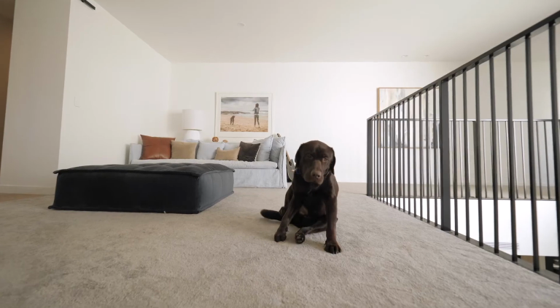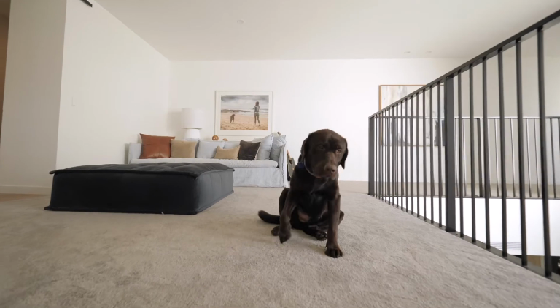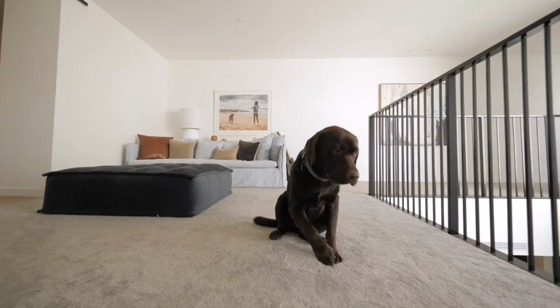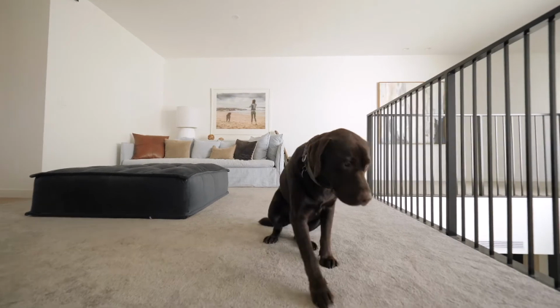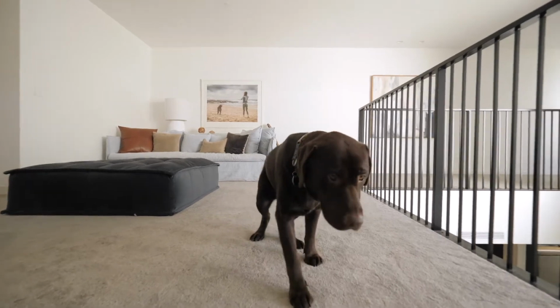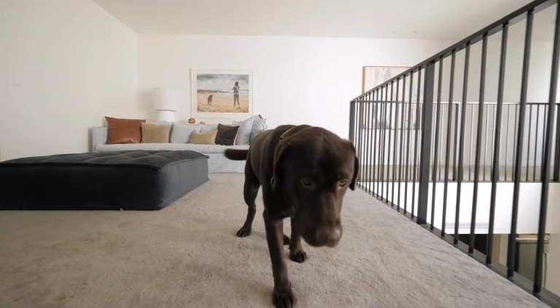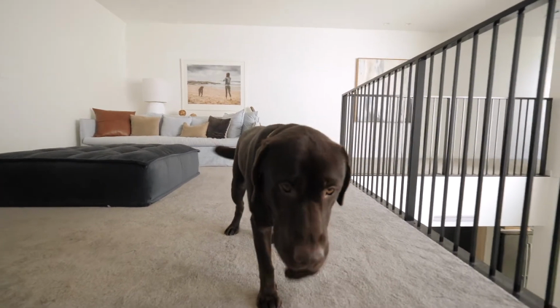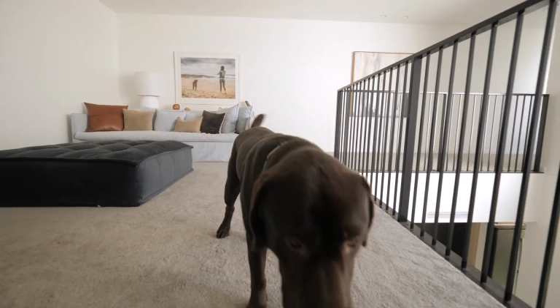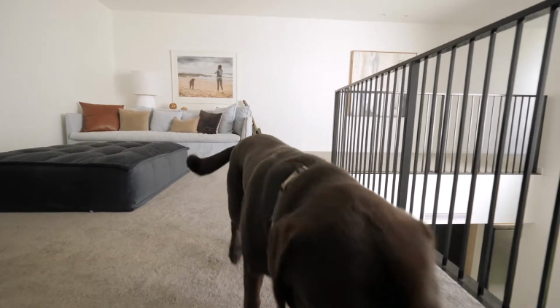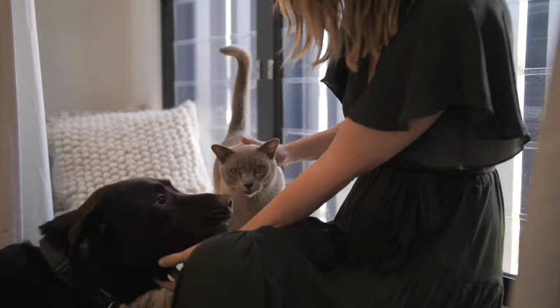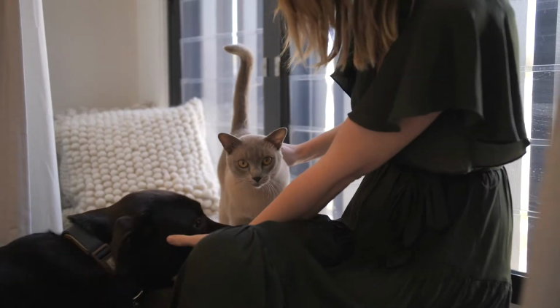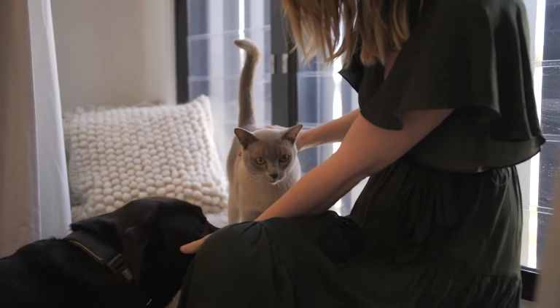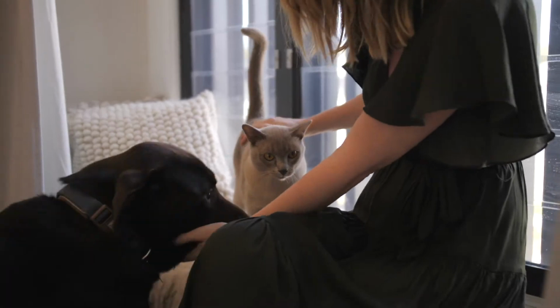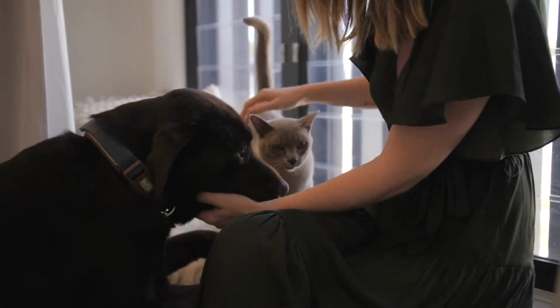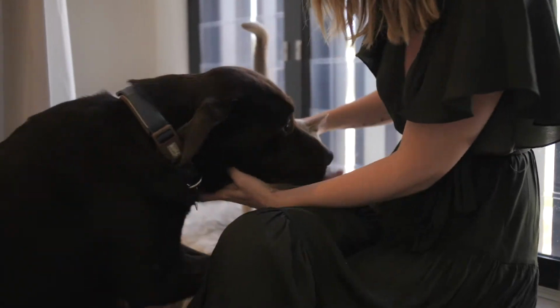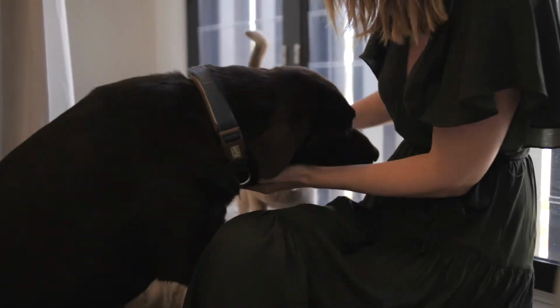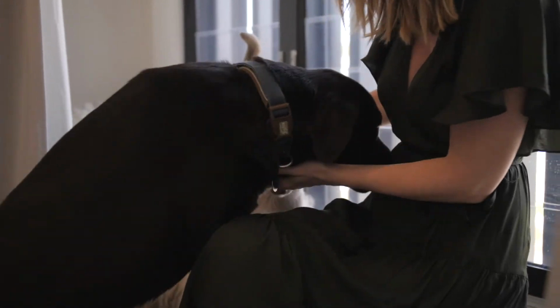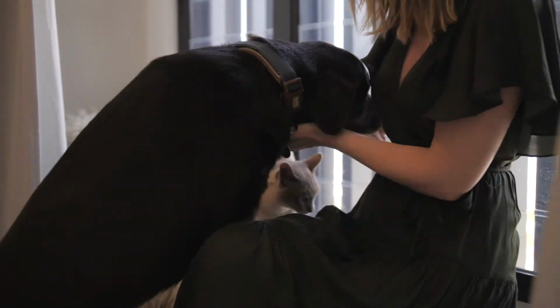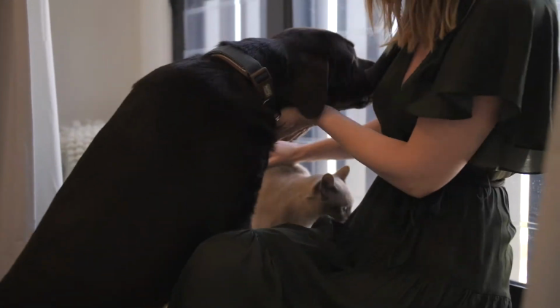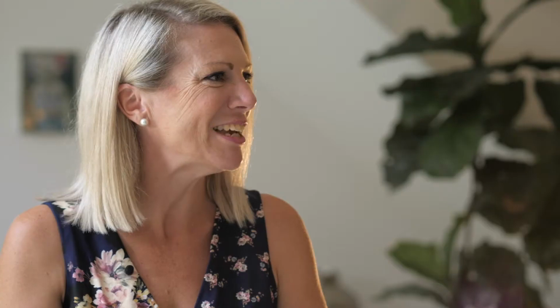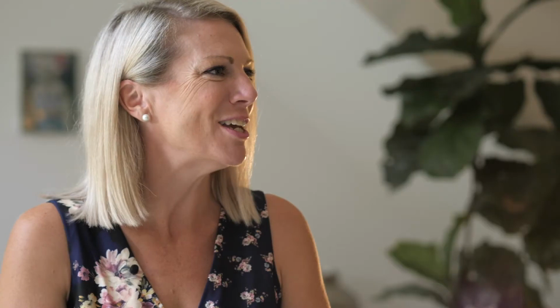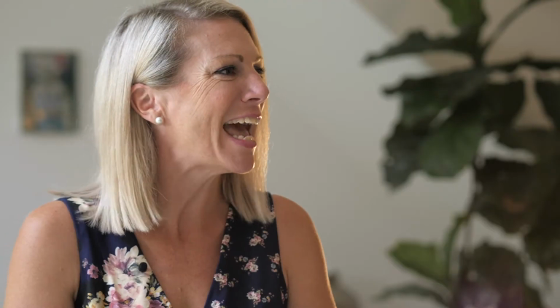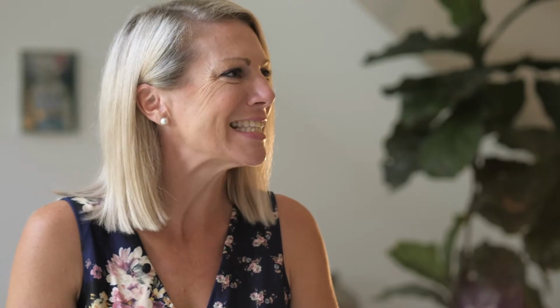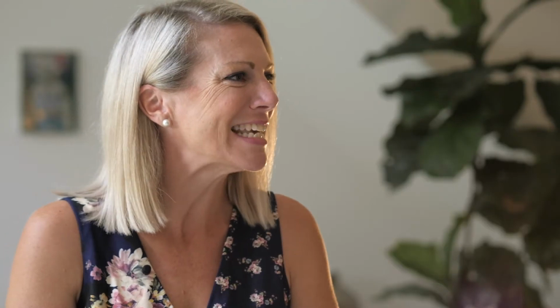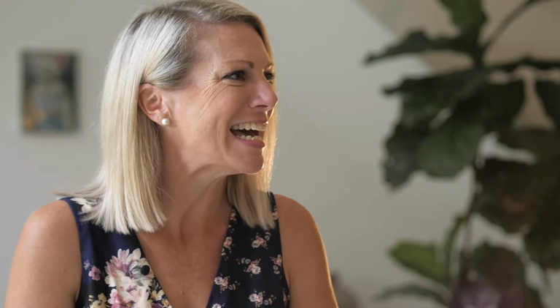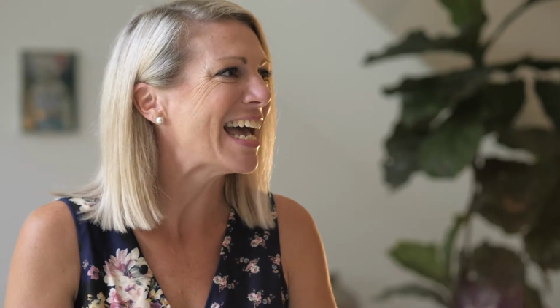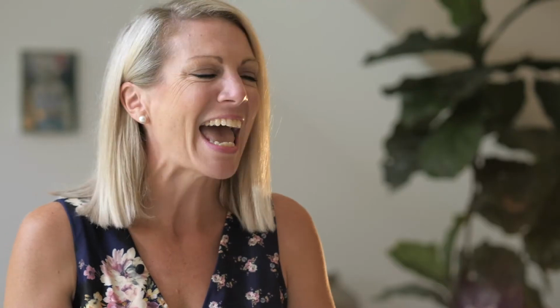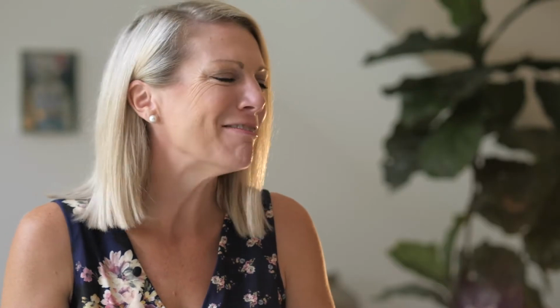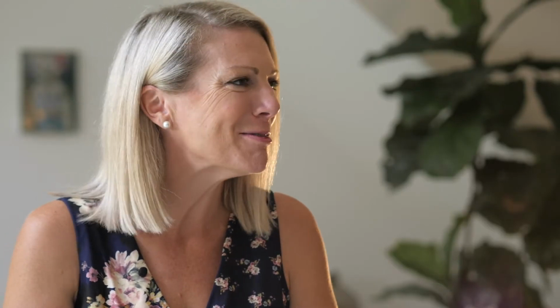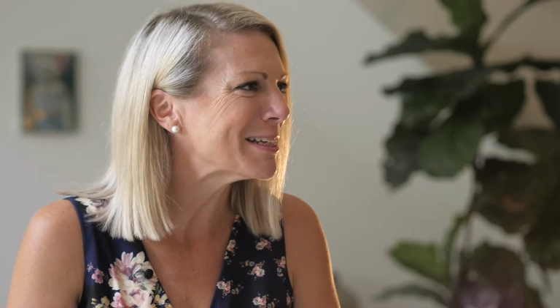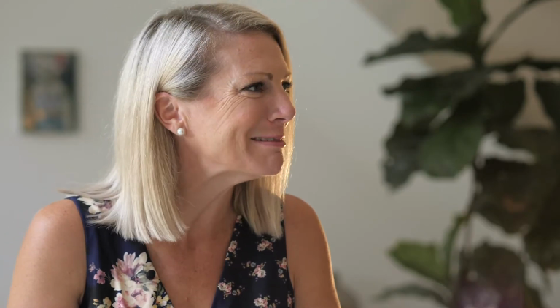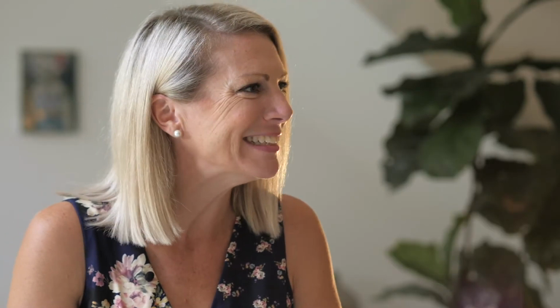You're here, you're moved in. Bez, your Labrador's here. Leo, your cat's here. How have you all settled in?